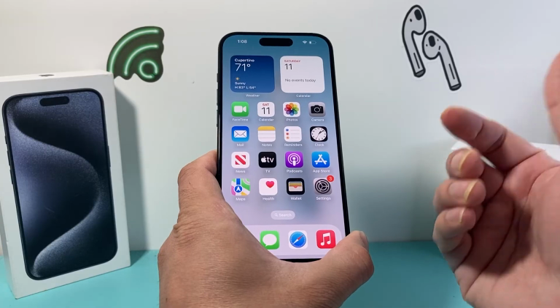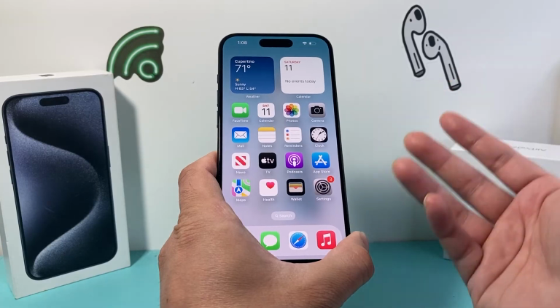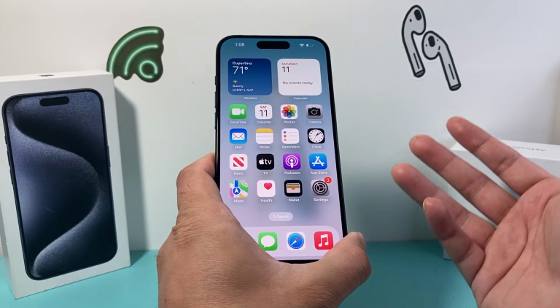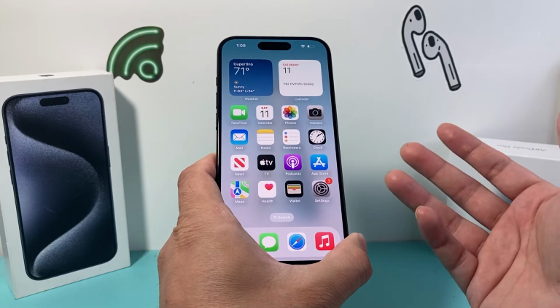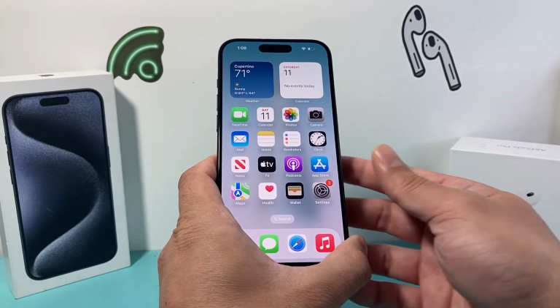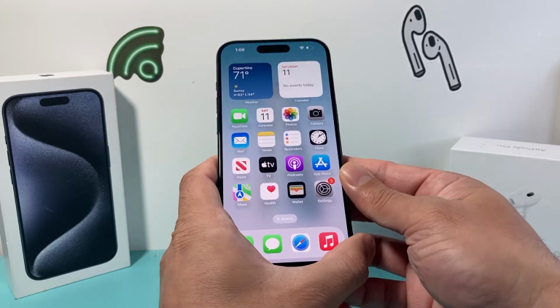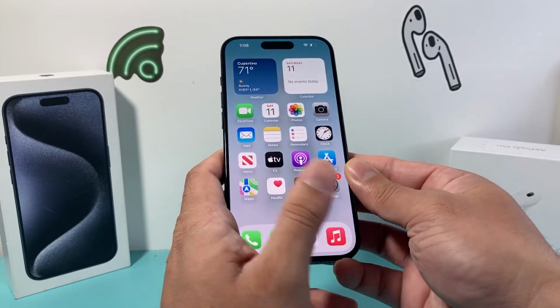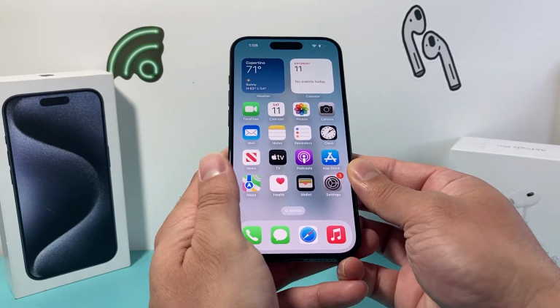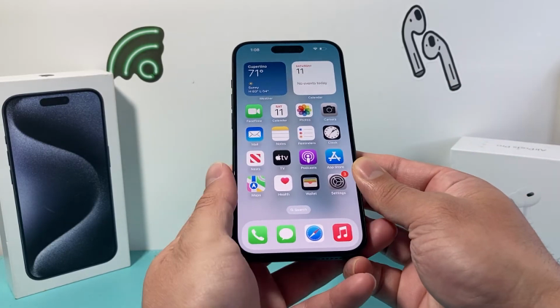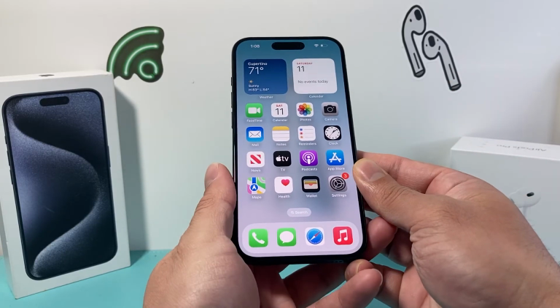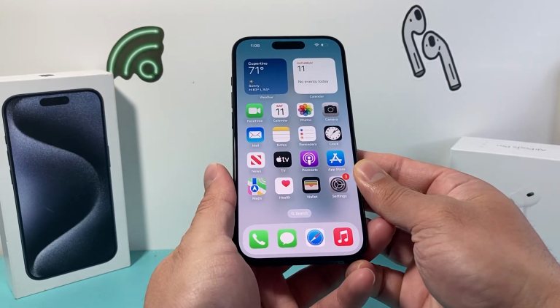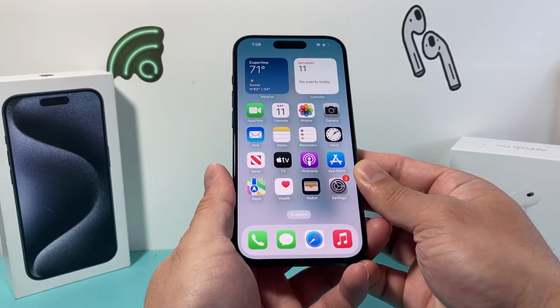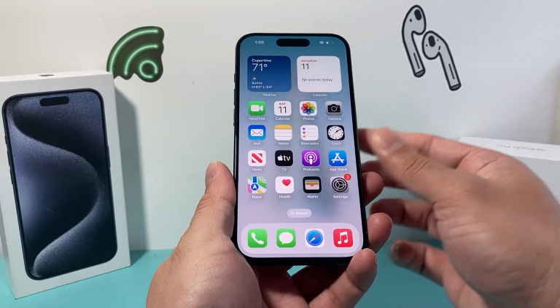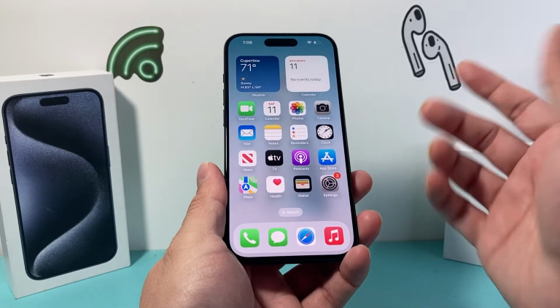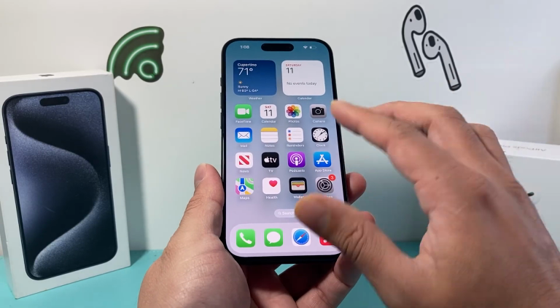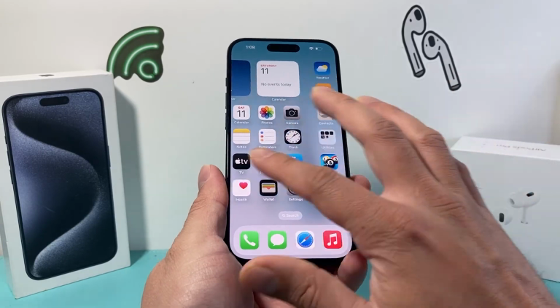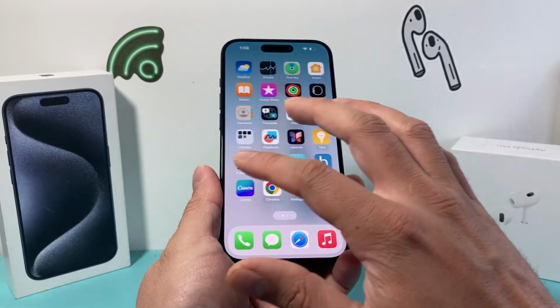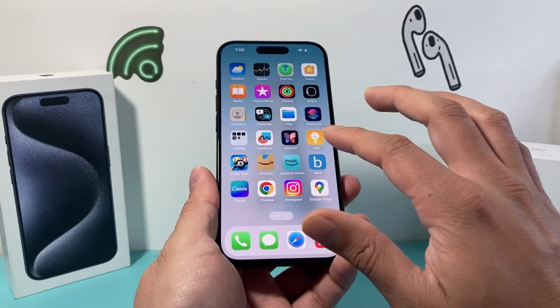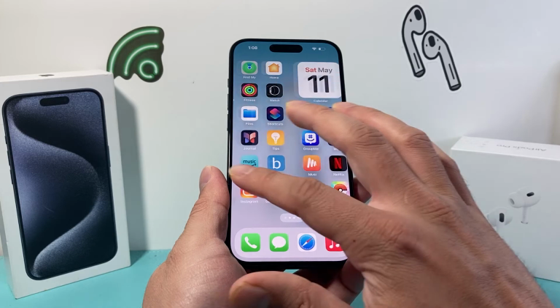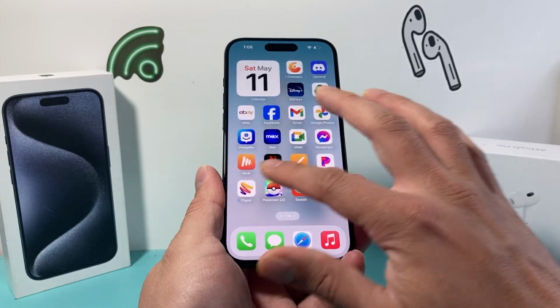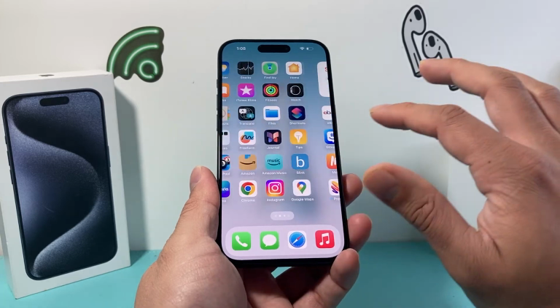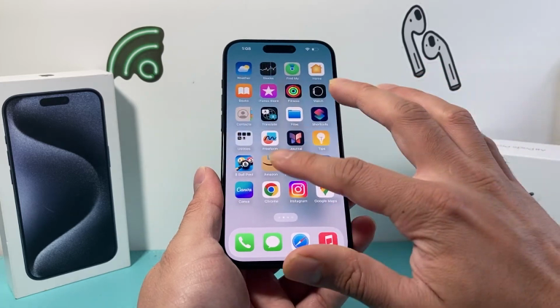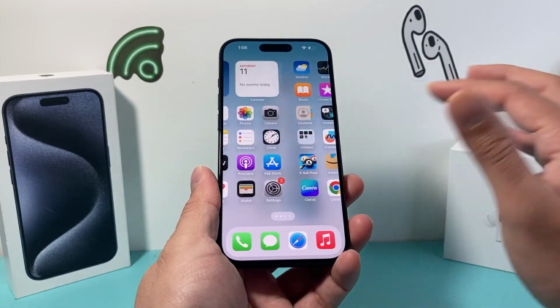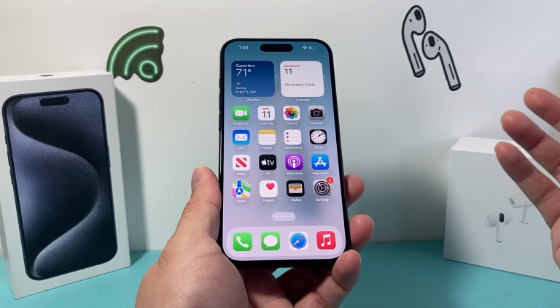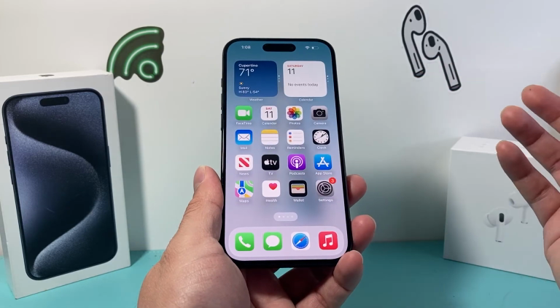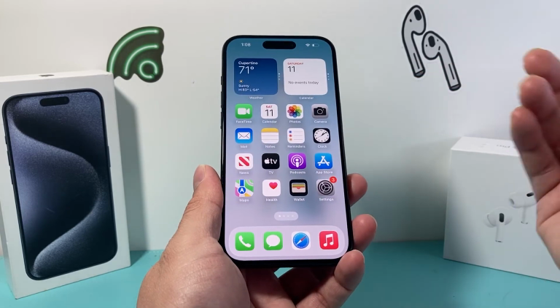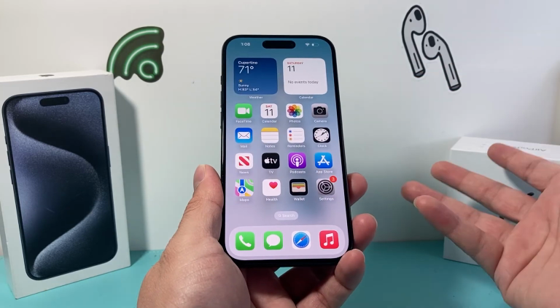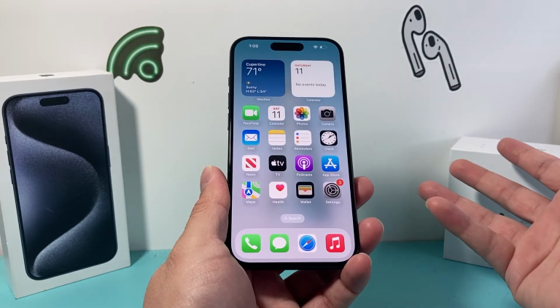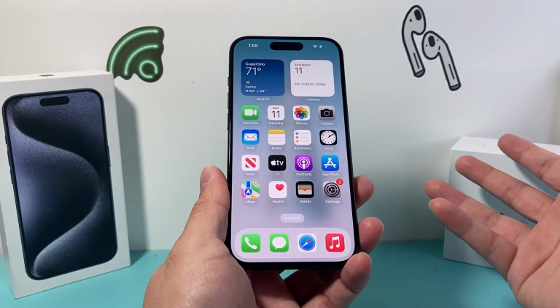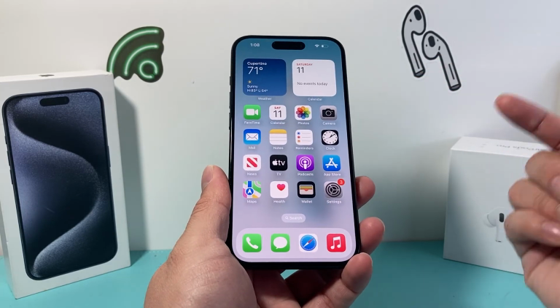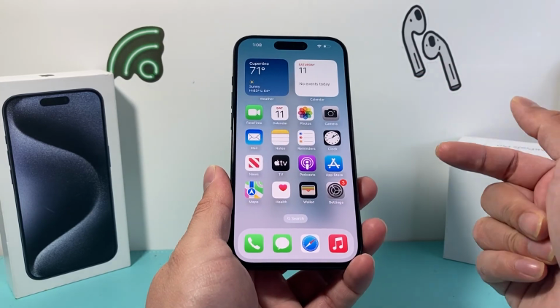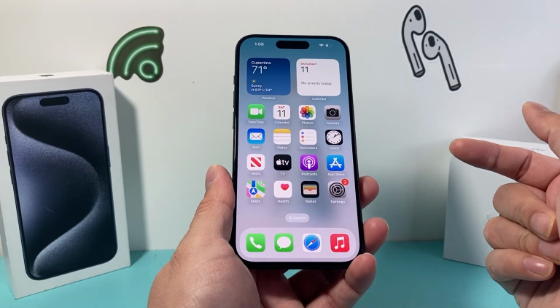You may need to do it a few times to get the hang of it if it doesn't work the first time. Just keep trying and hopefully after doing this your phone is working again and good to go.